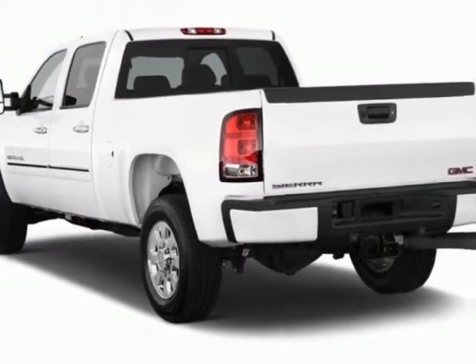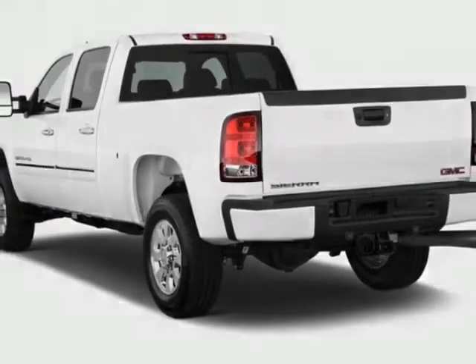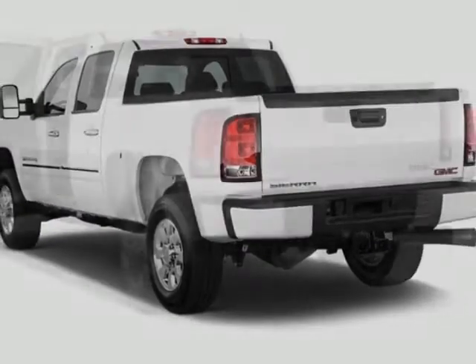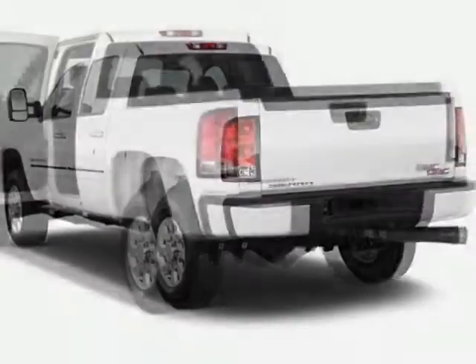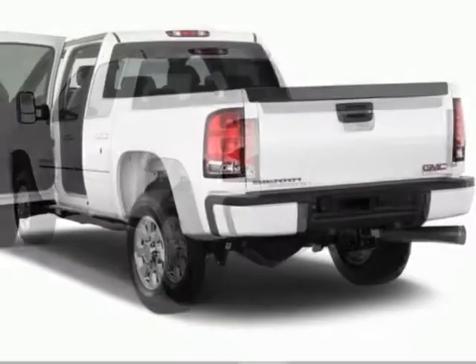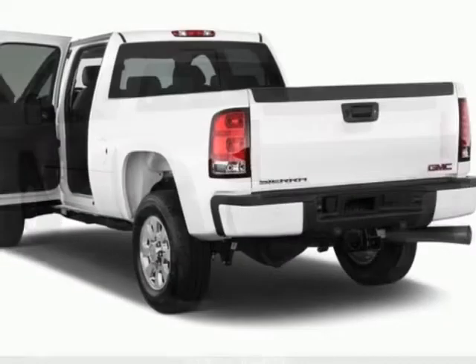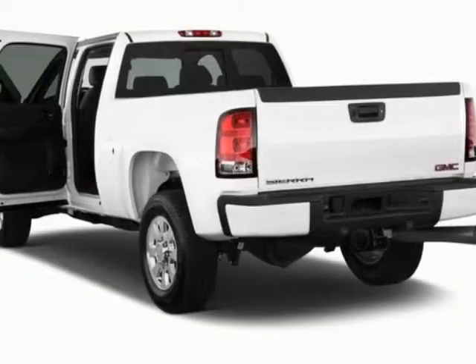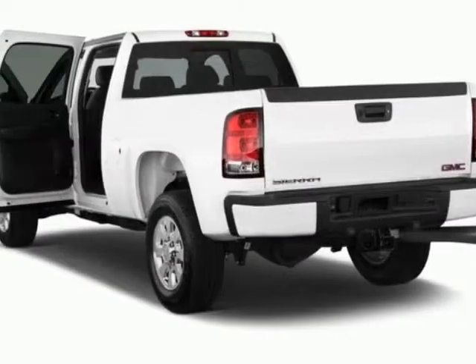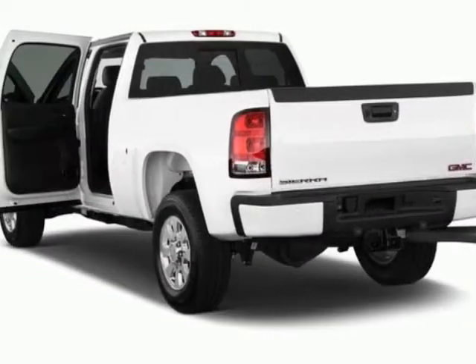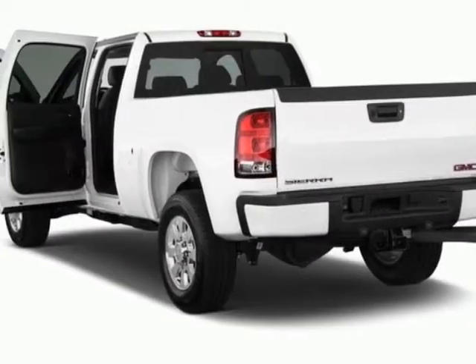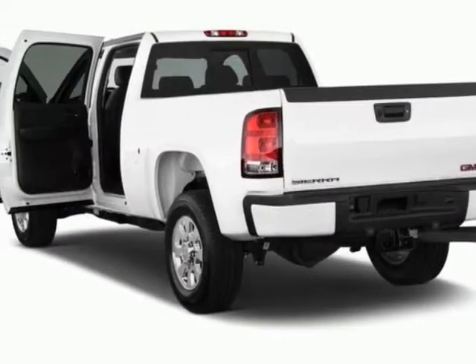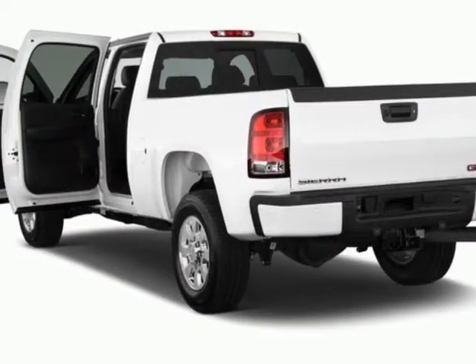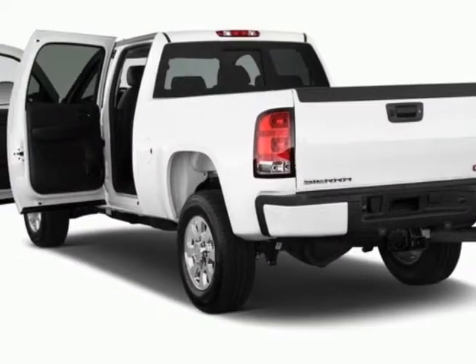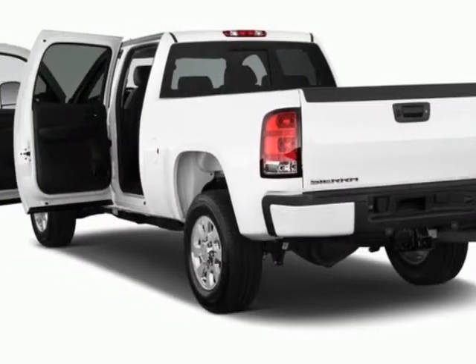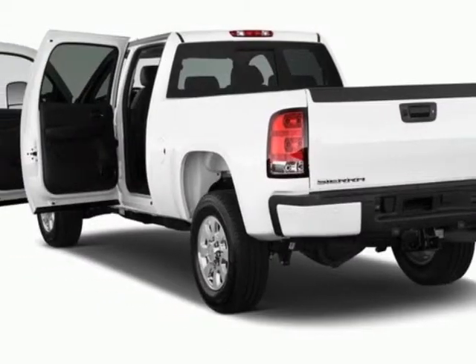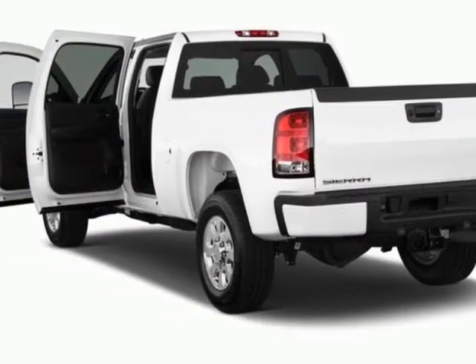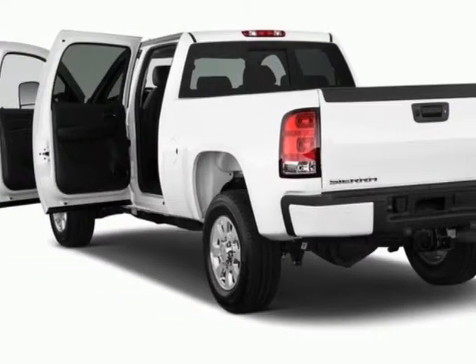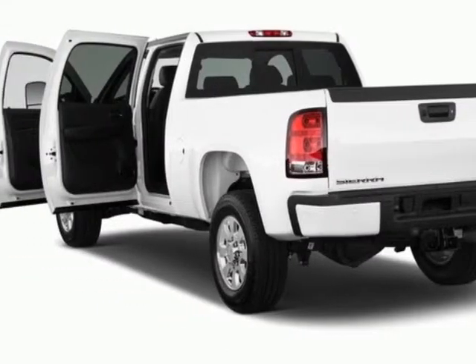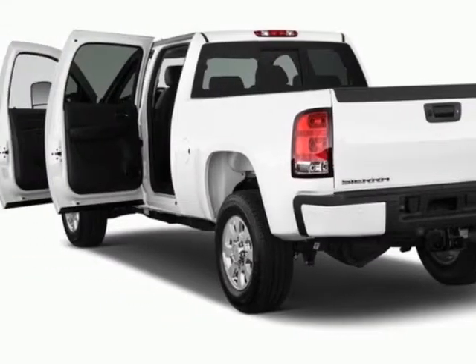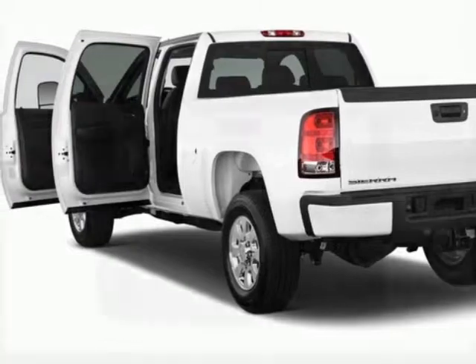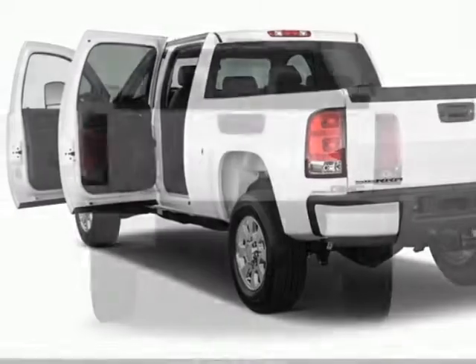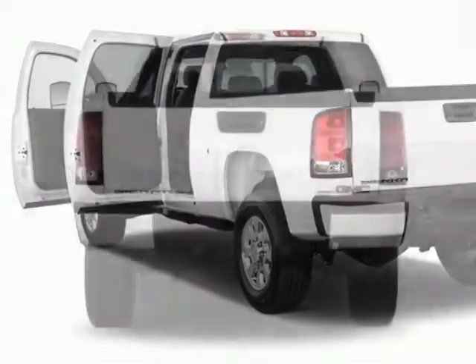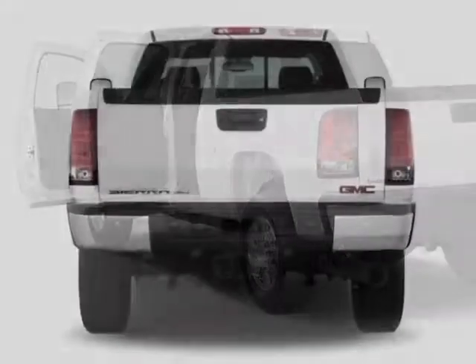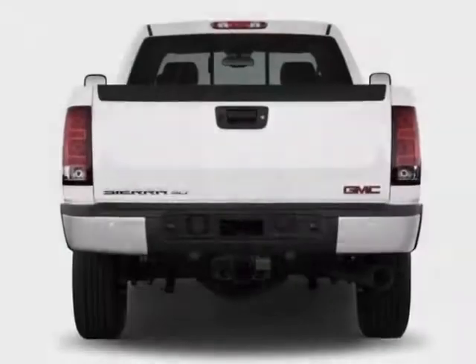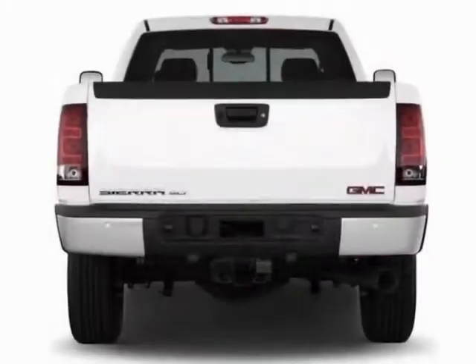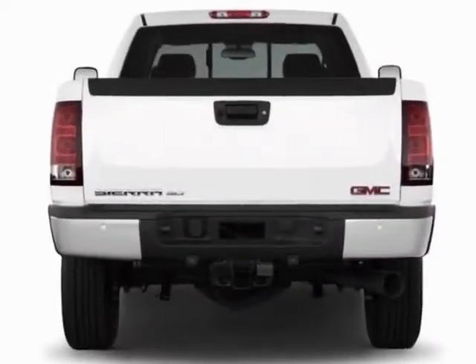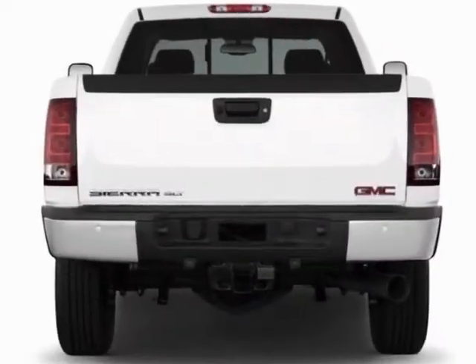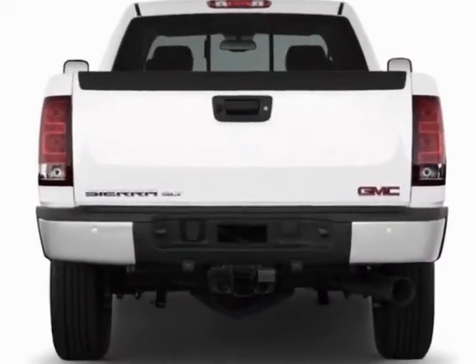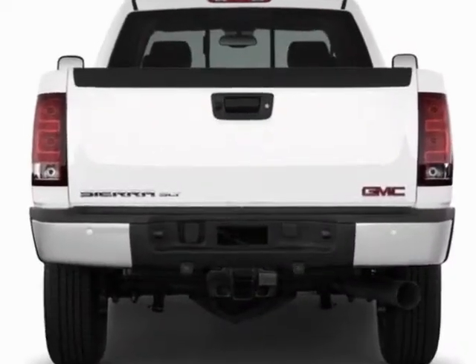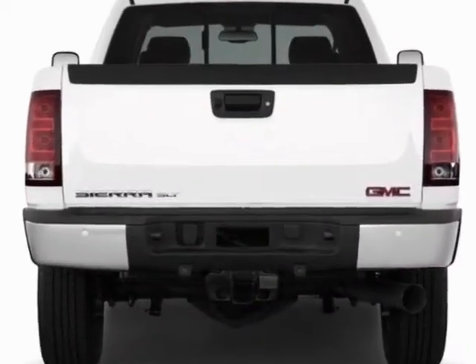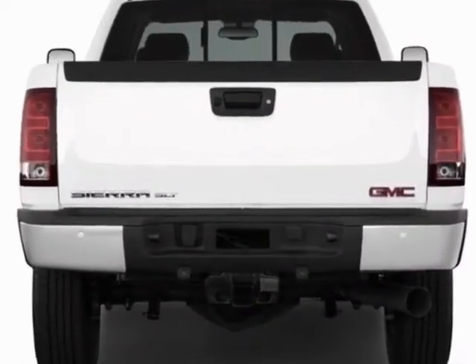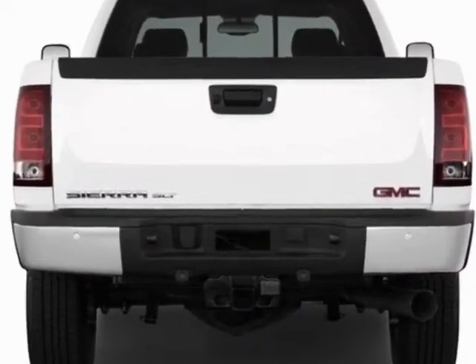This Sierra 1500 boasts a 5.3 liter engine and has a 4-speed automatic transmission.